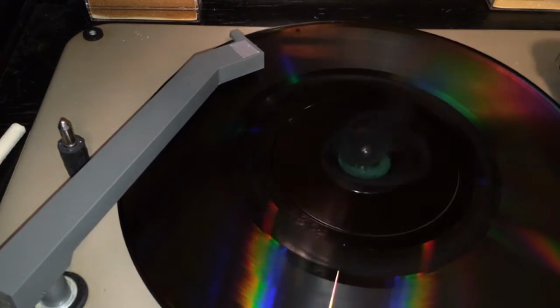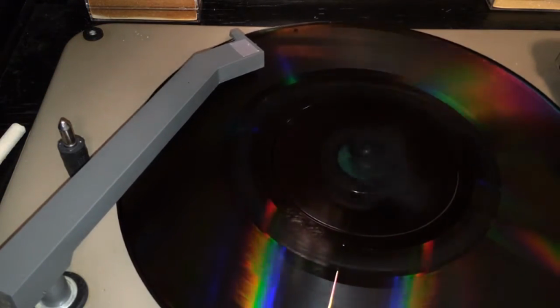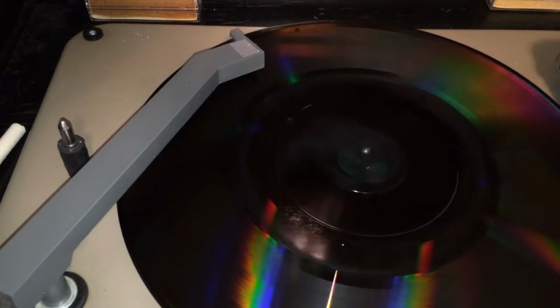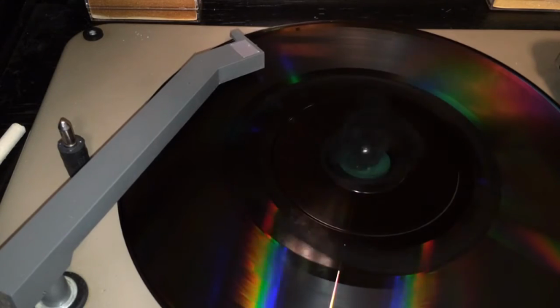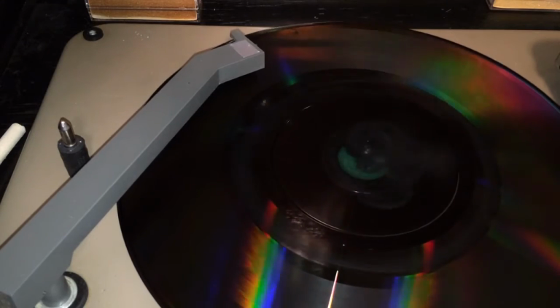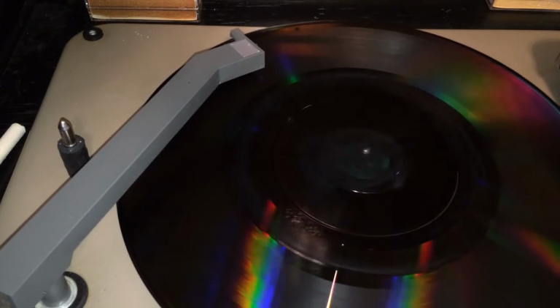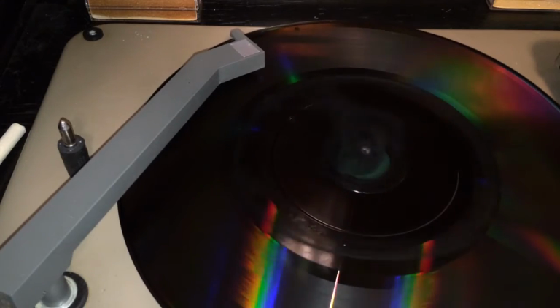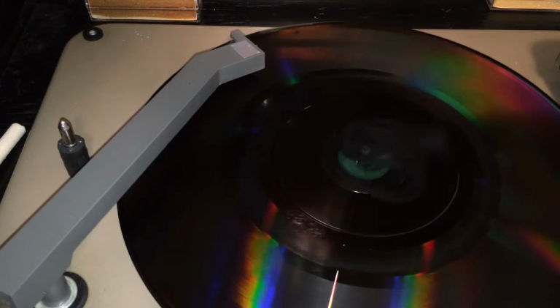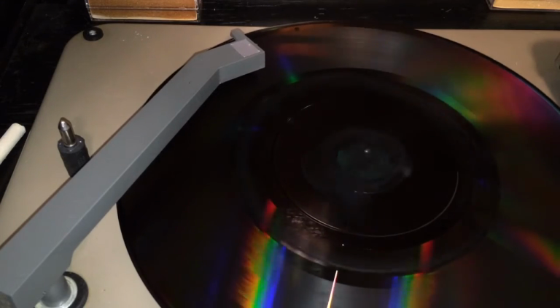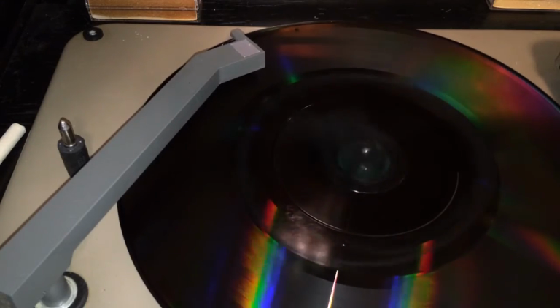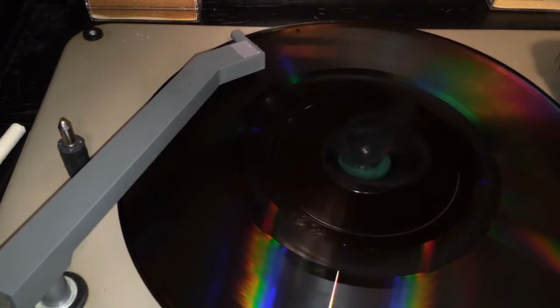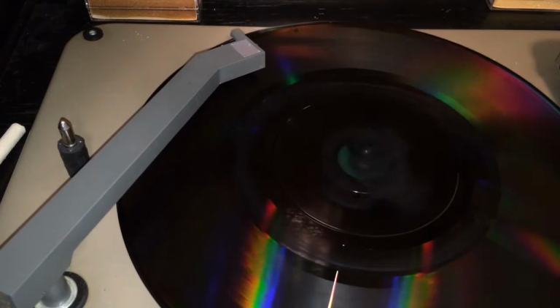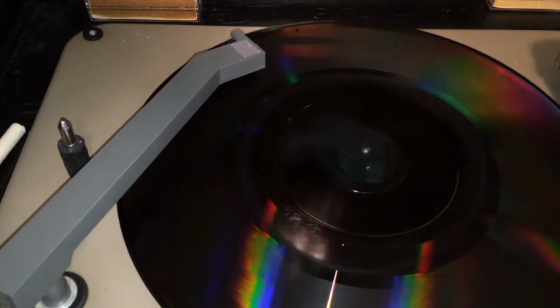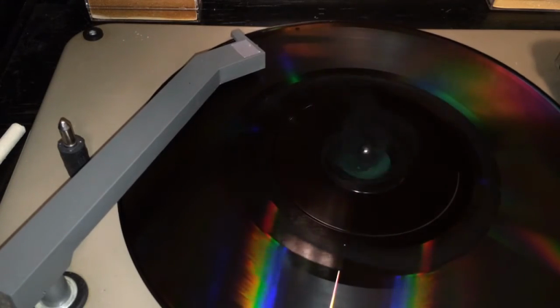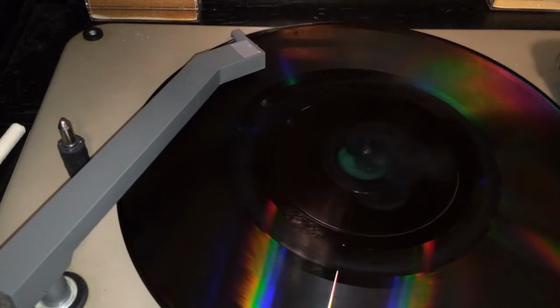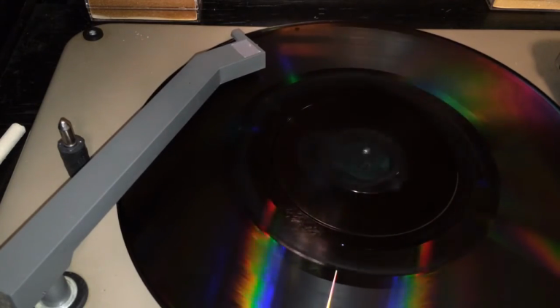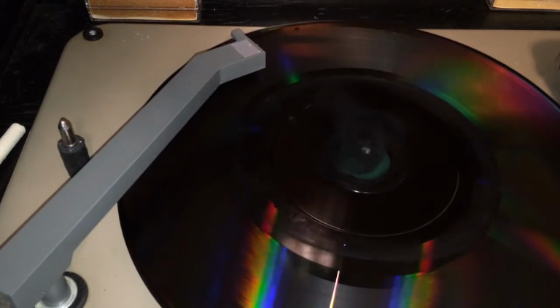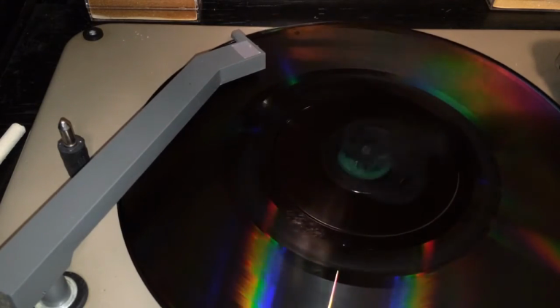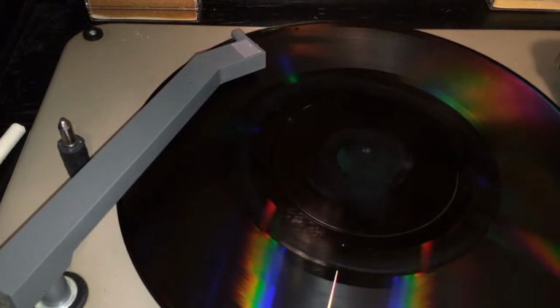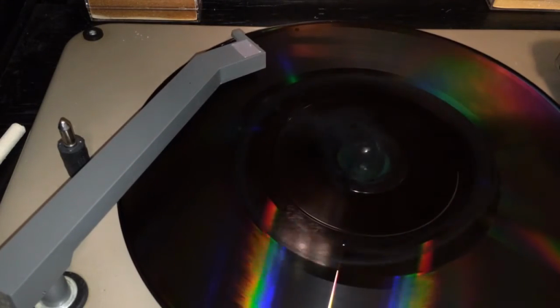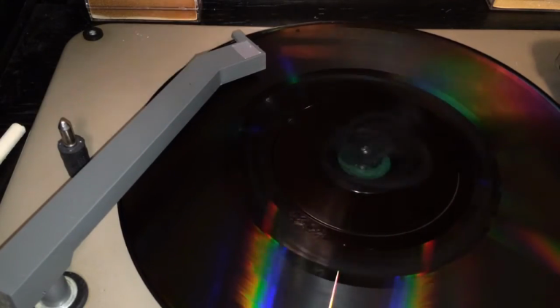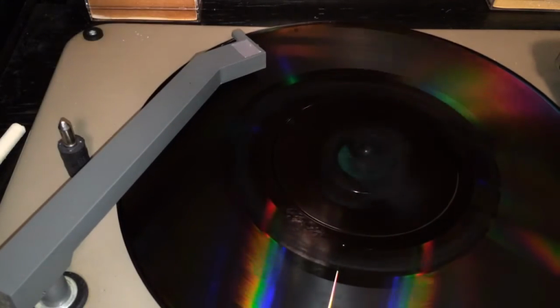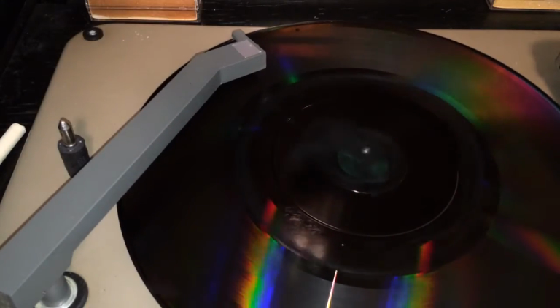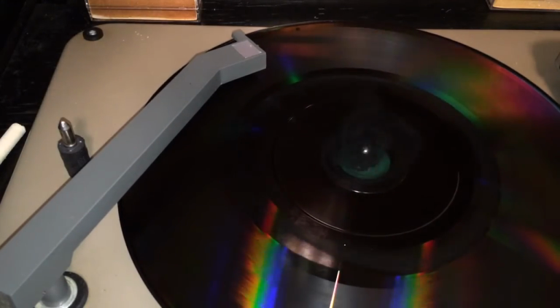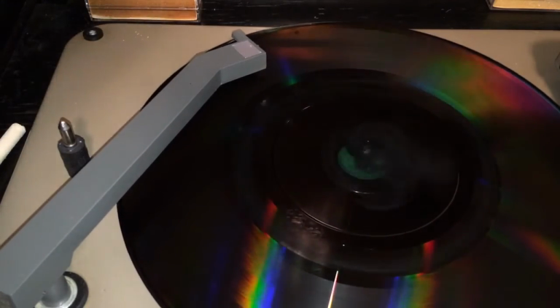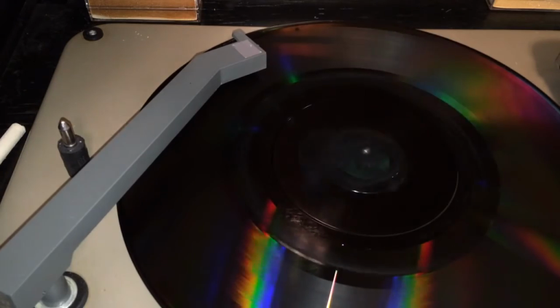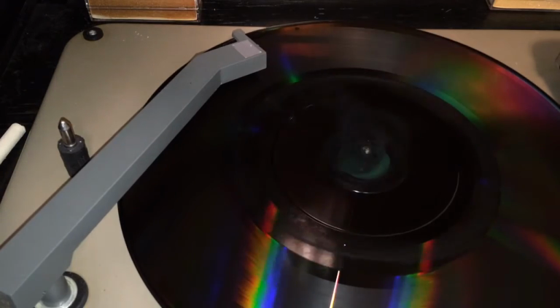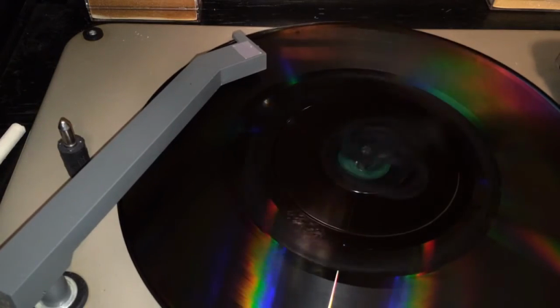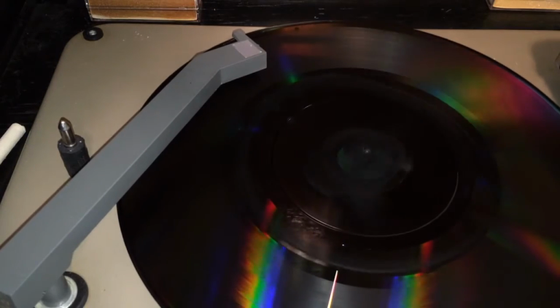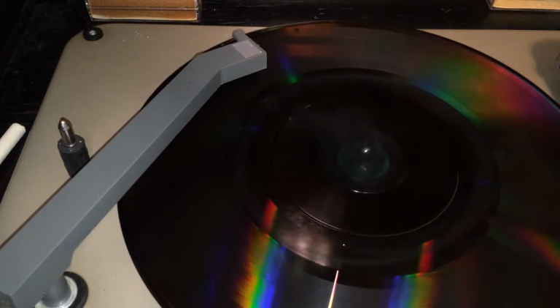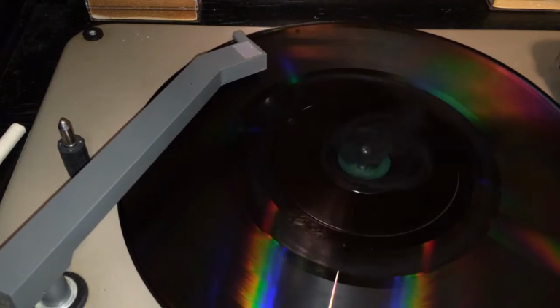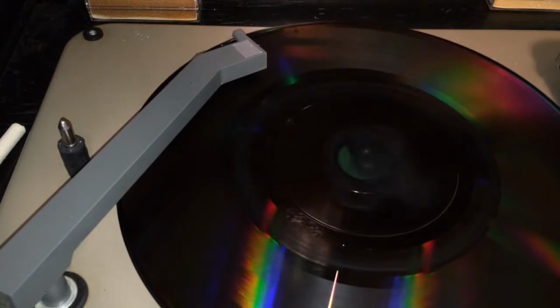There's a little bit of surface noise in the background — almost sounds like crickets chirping or something. But it turned out relatively good.